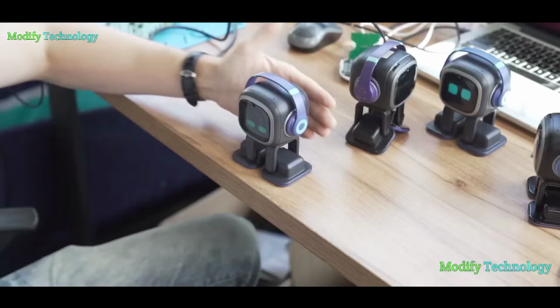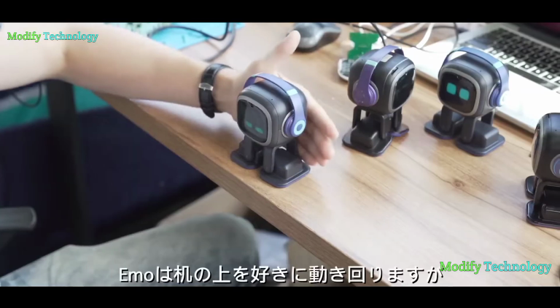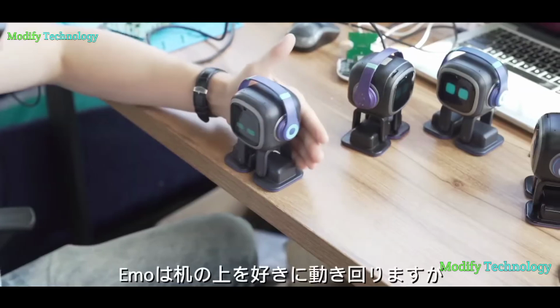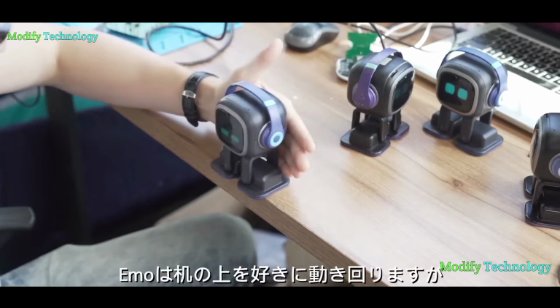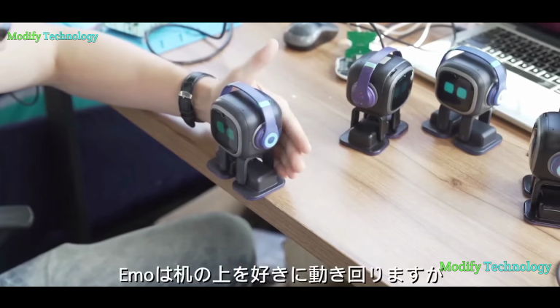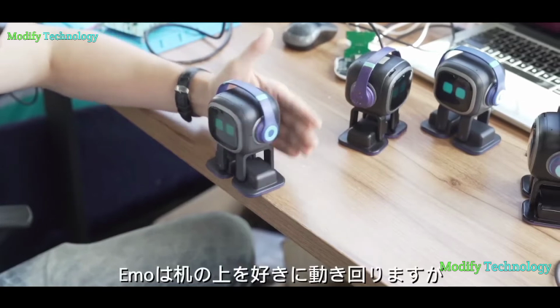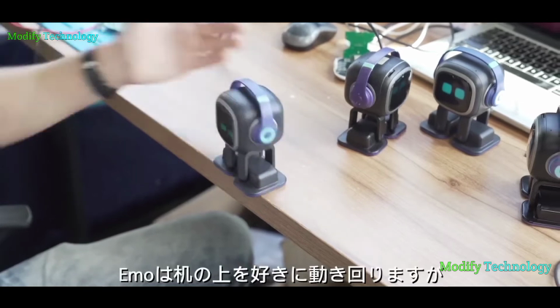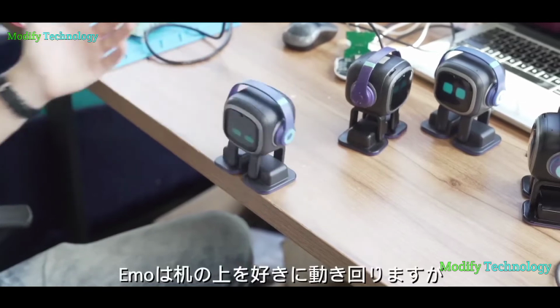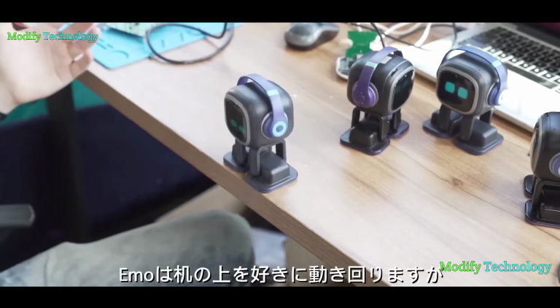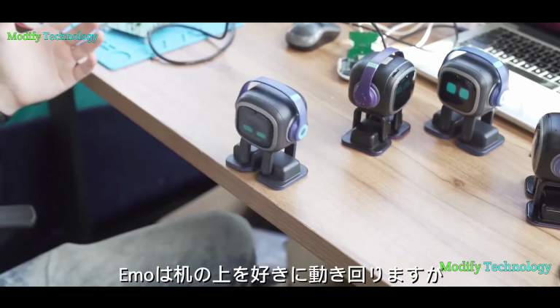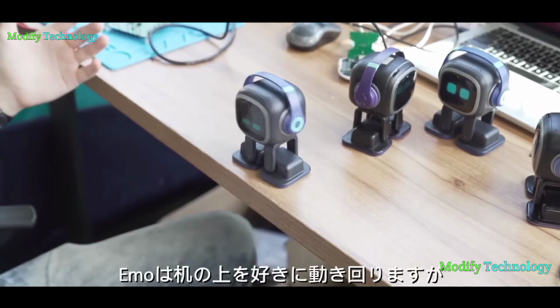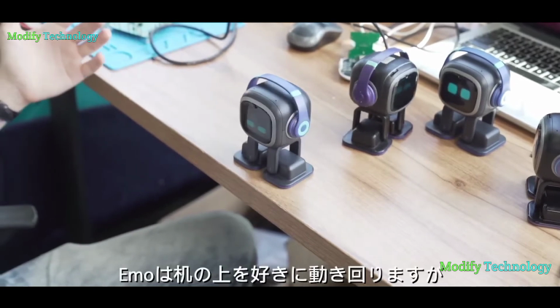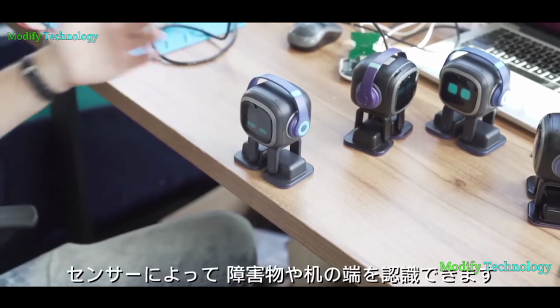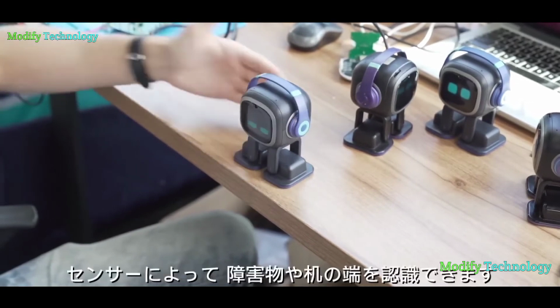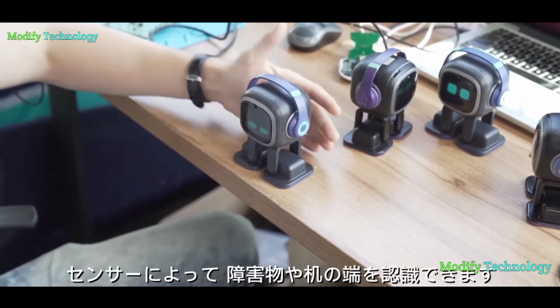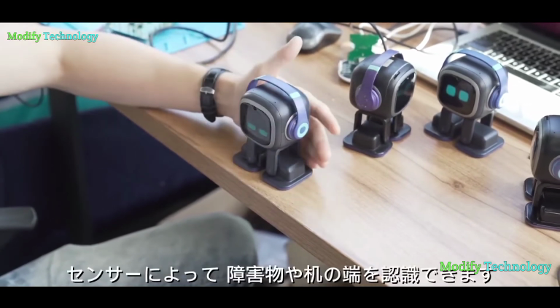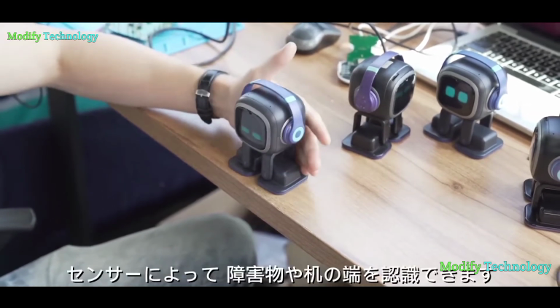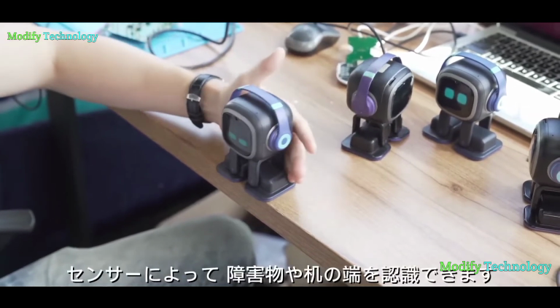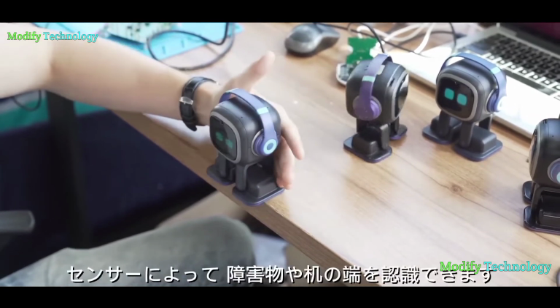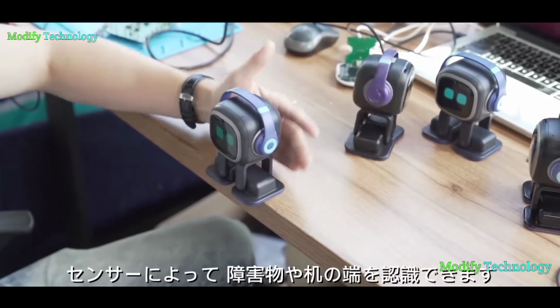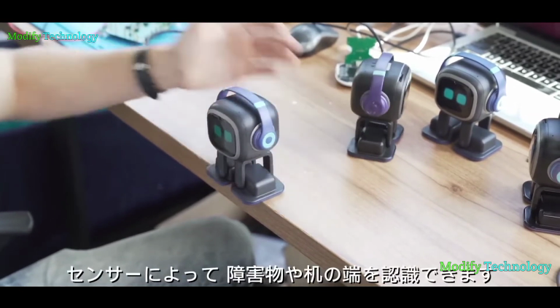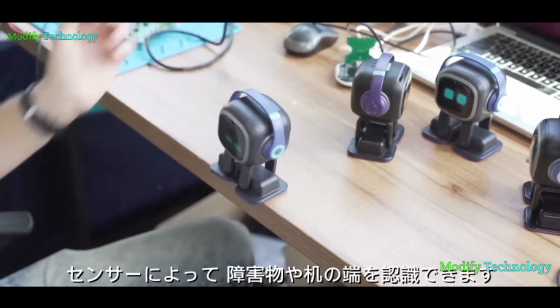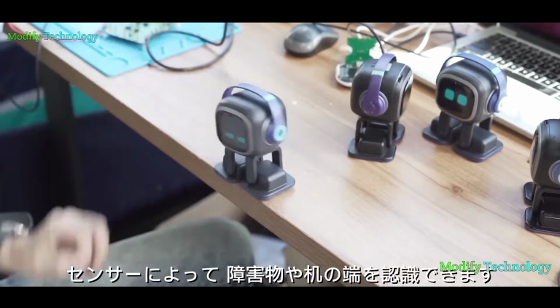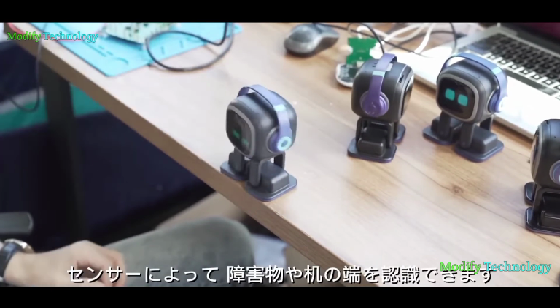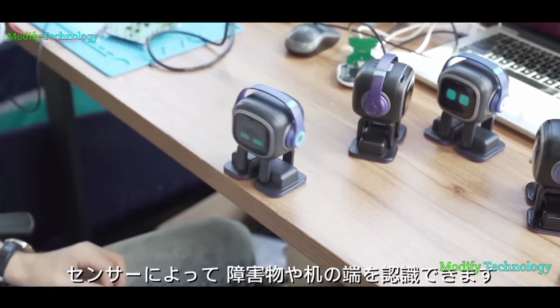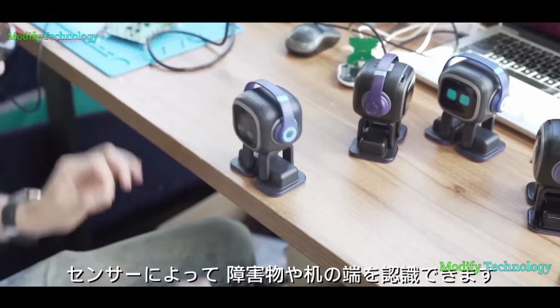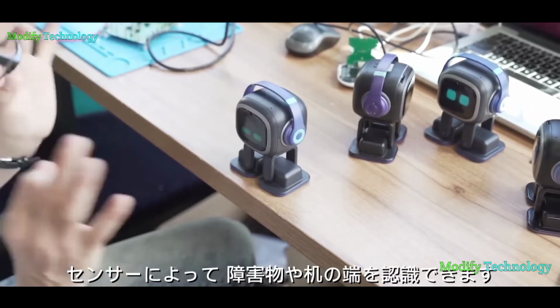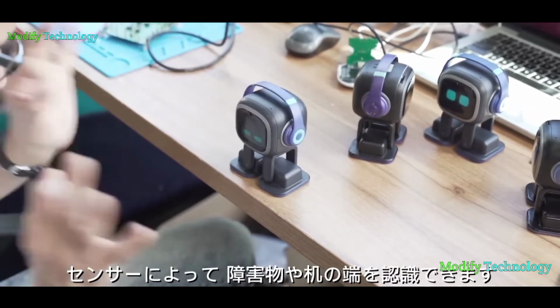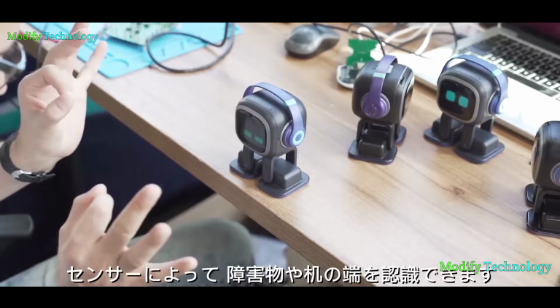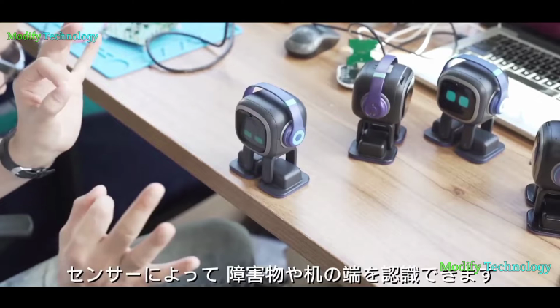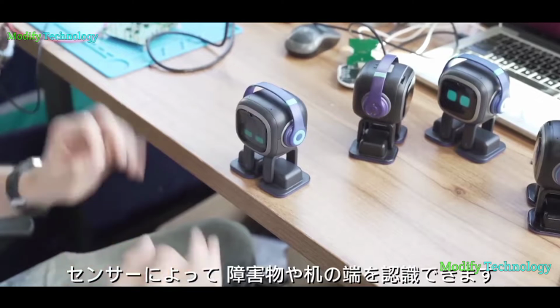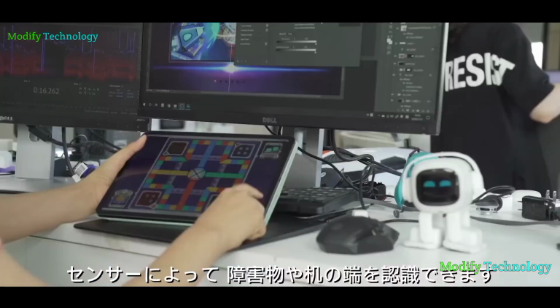Emo moves gracefully around on the desktop. His sensors help him avoid obstacles, and he knows not to fall off the table edge.